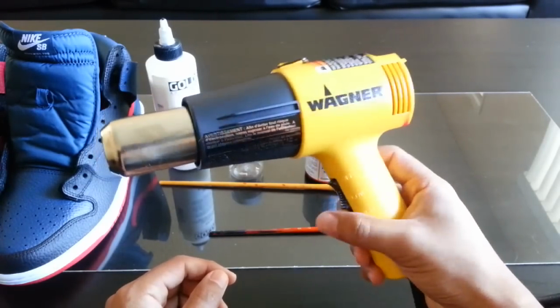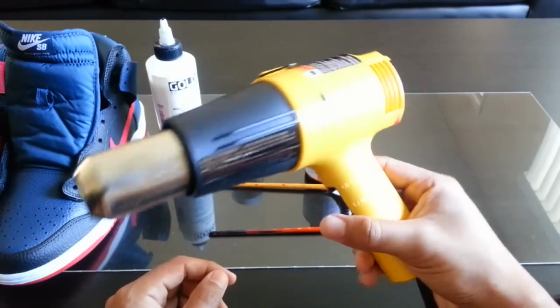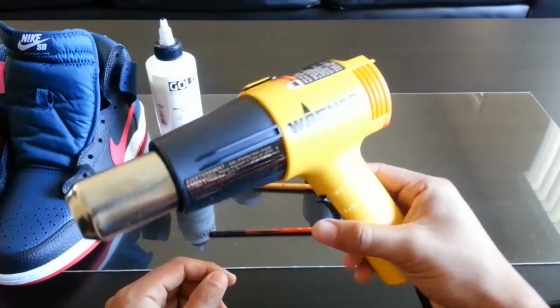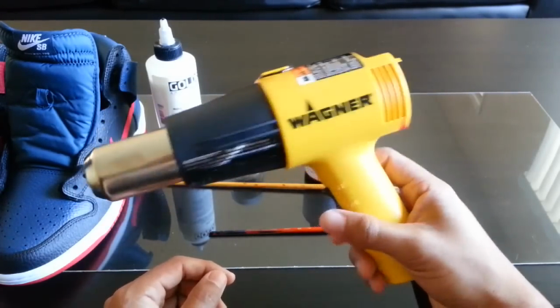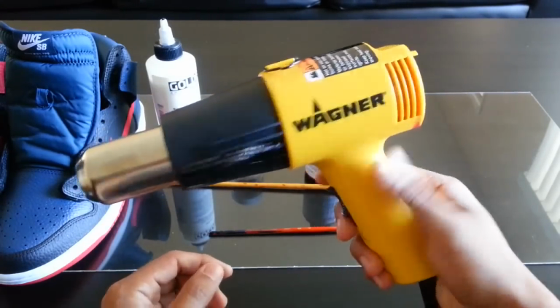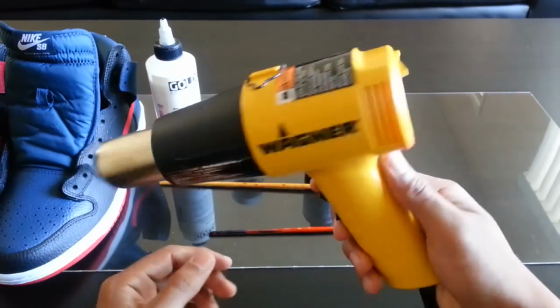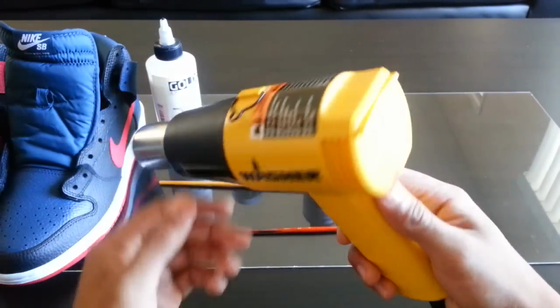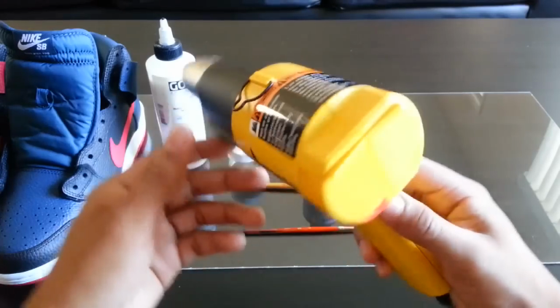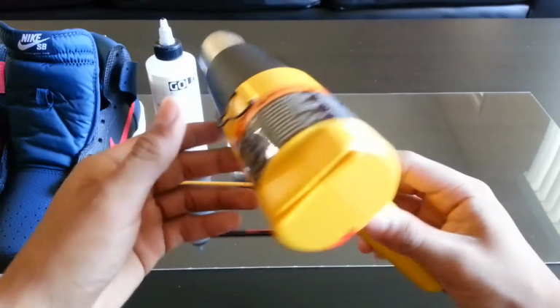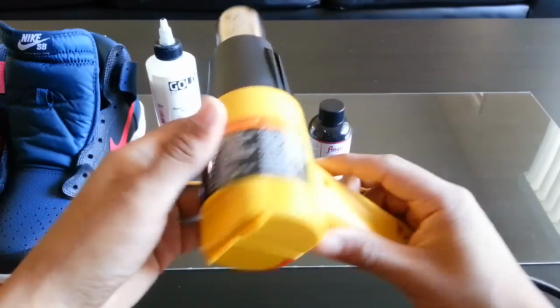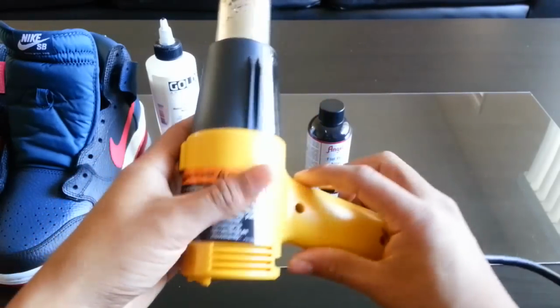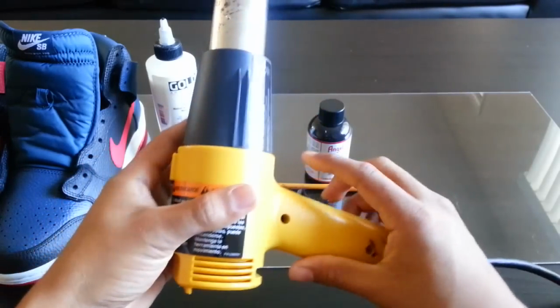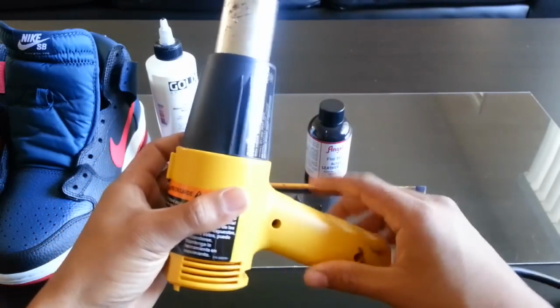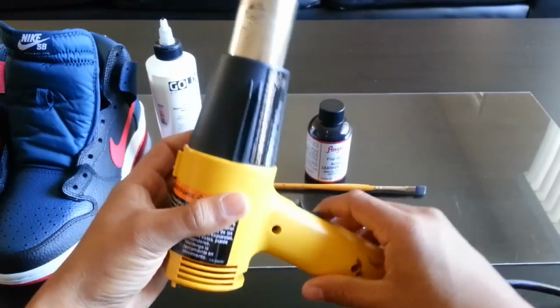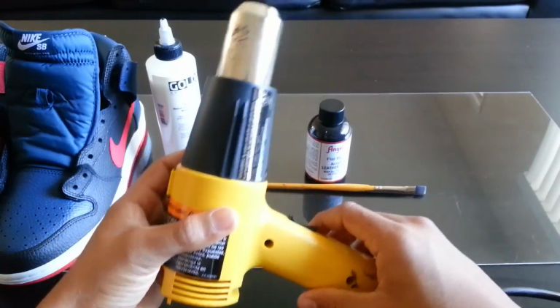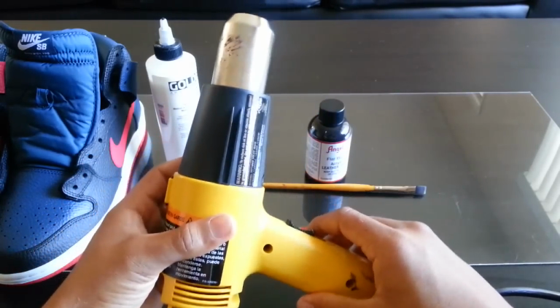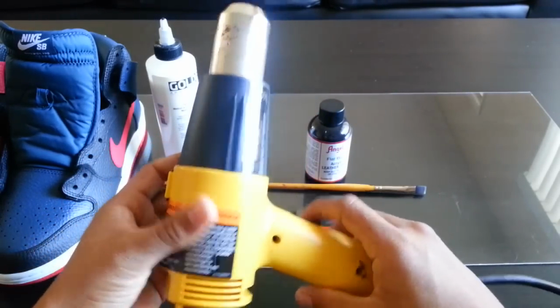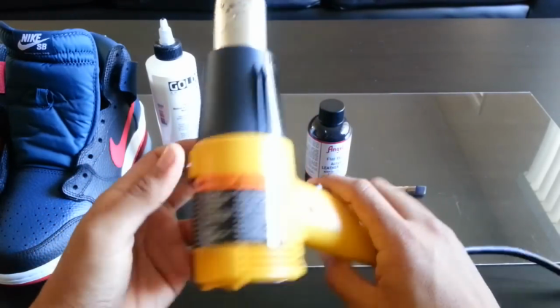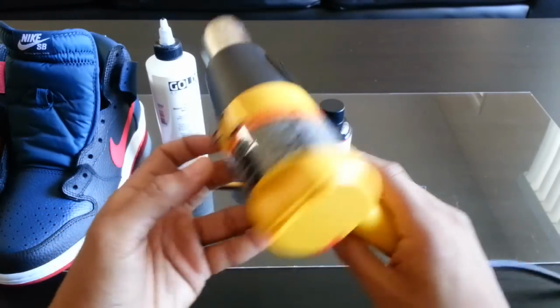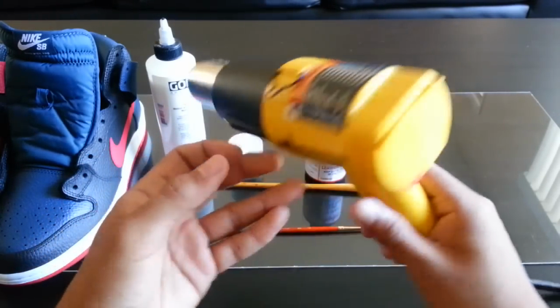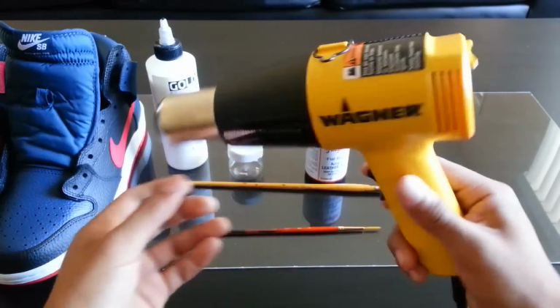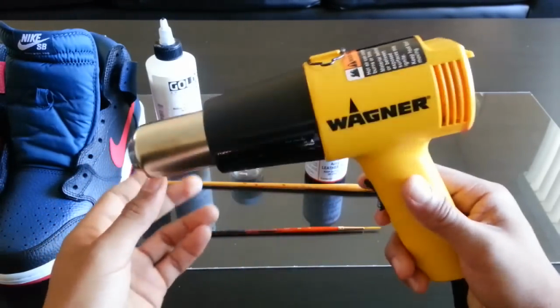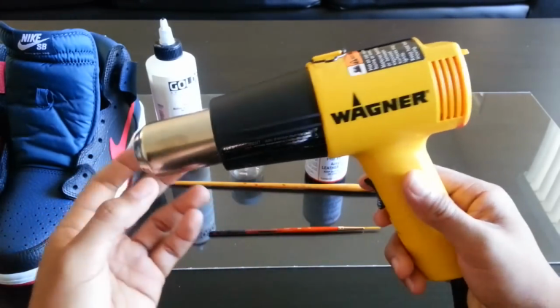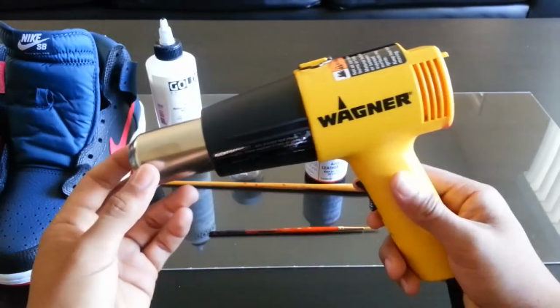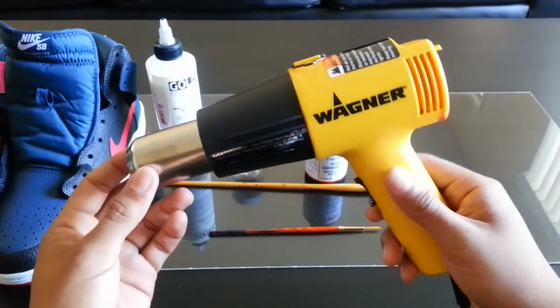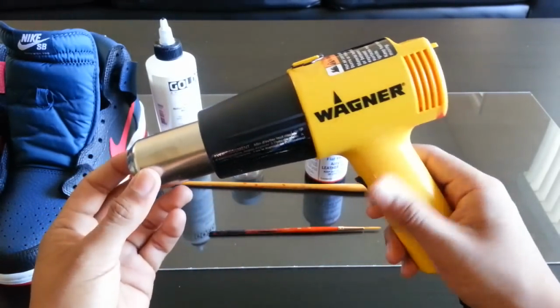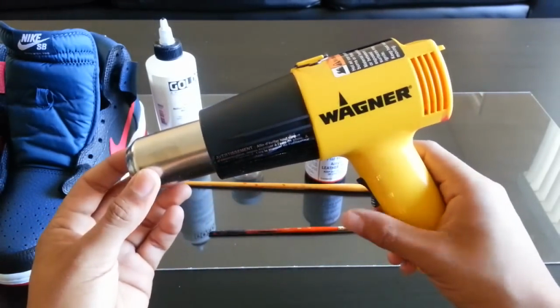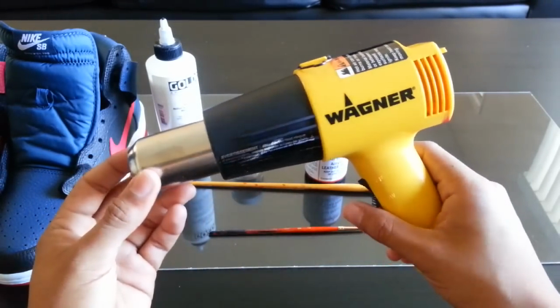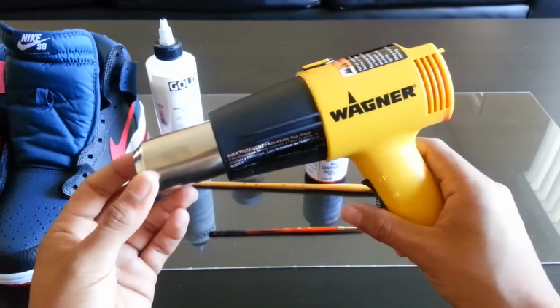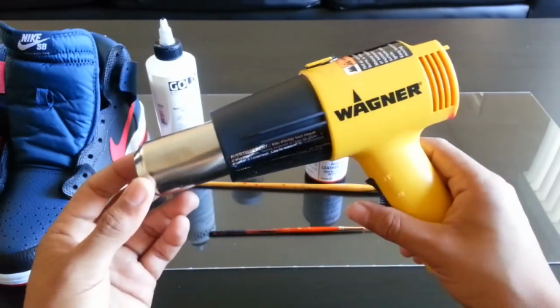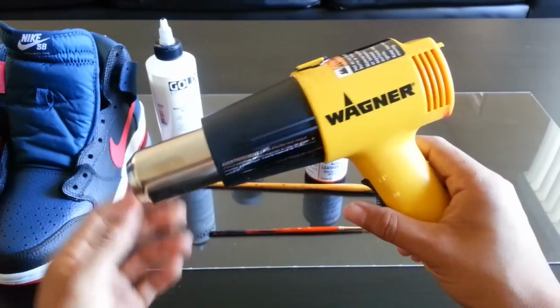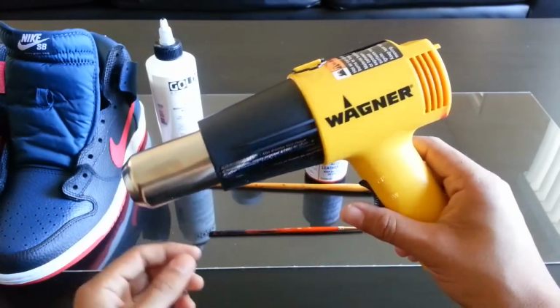Finally you're gonna need a heat gun. I got this heat gun for about $25 on Amazon and it works really well — it's not too loud either.